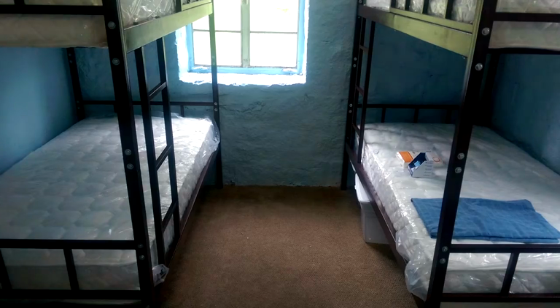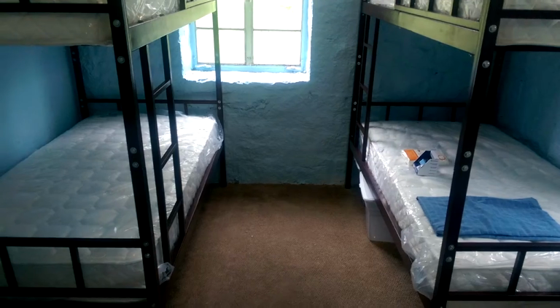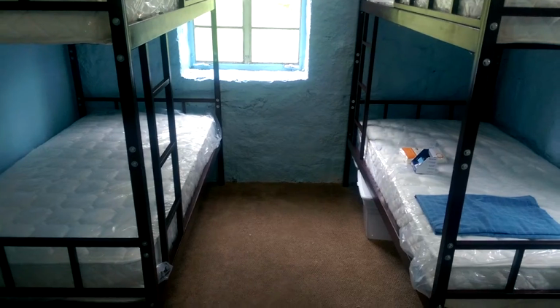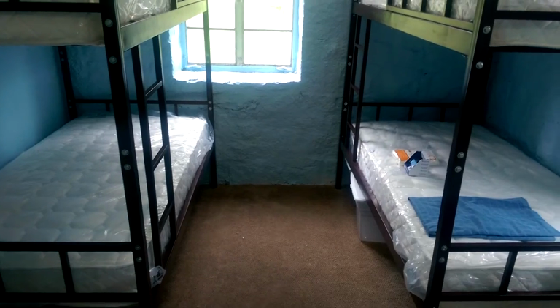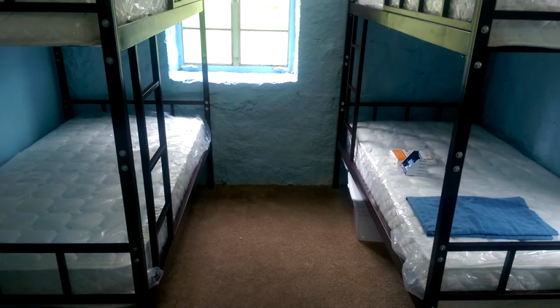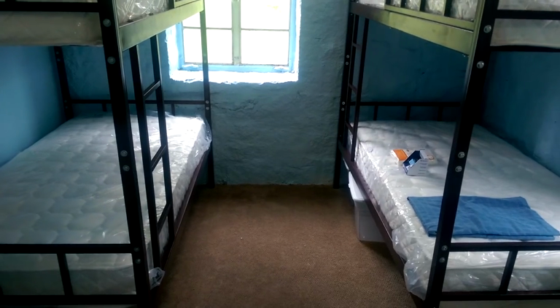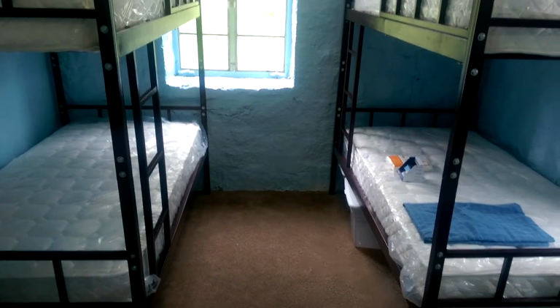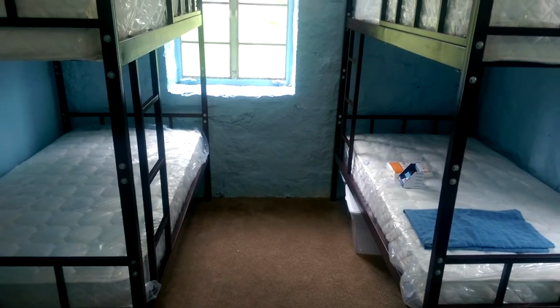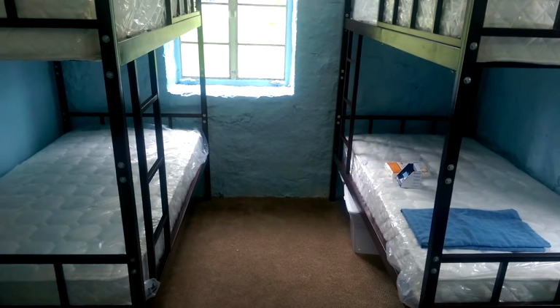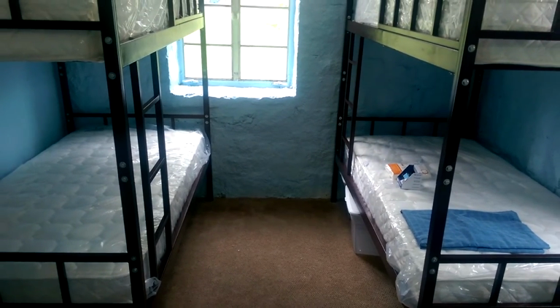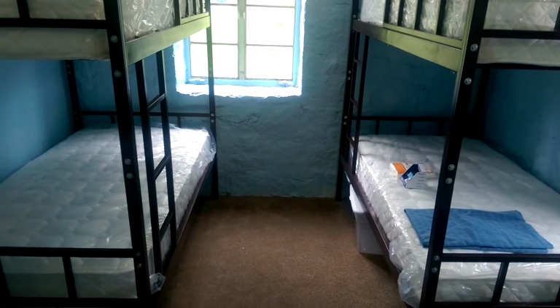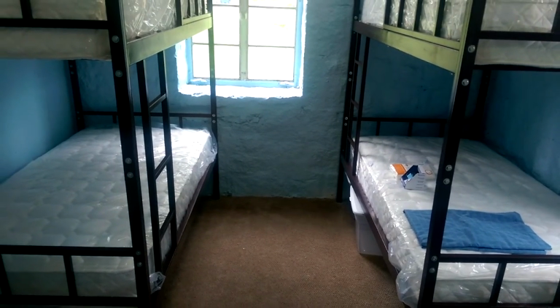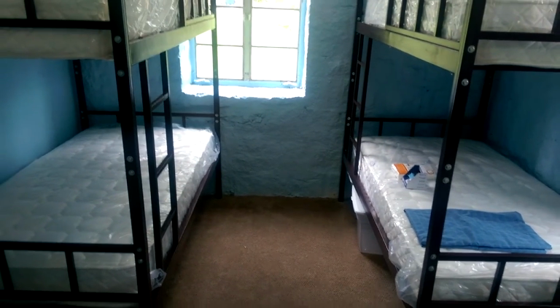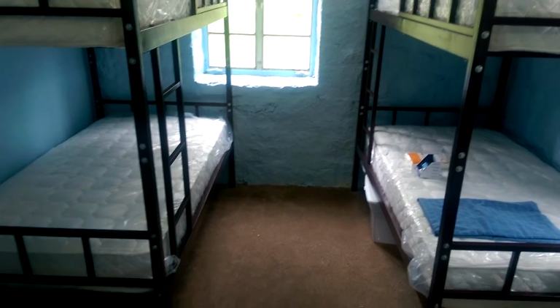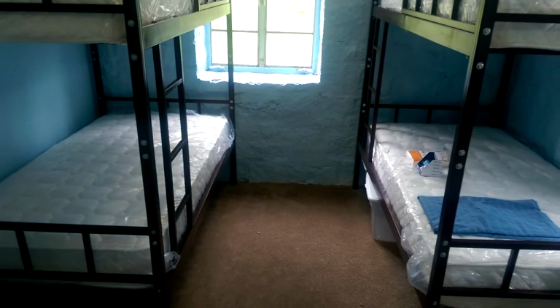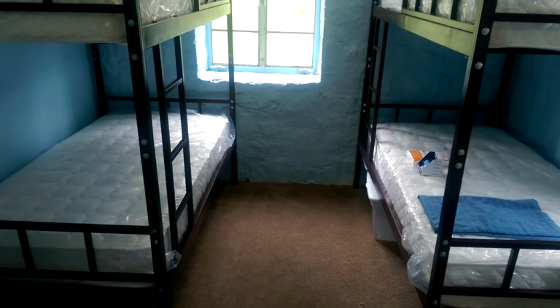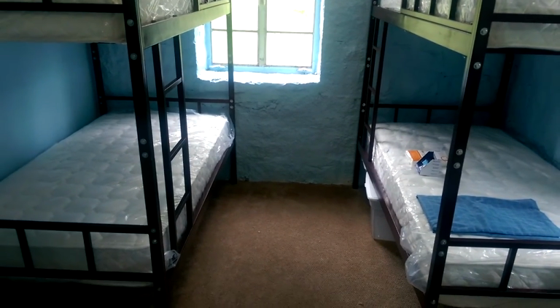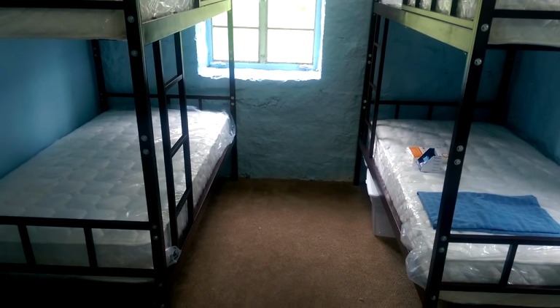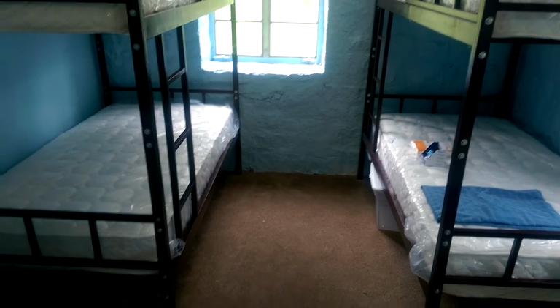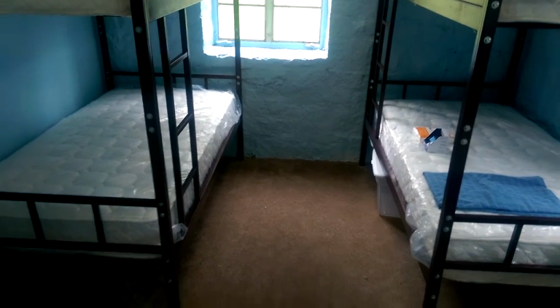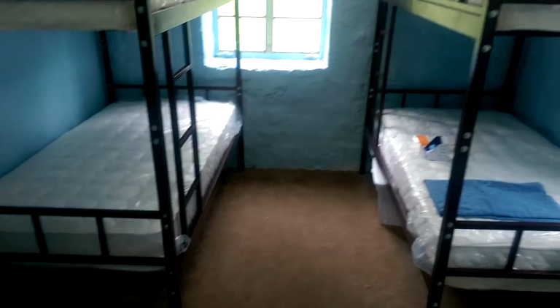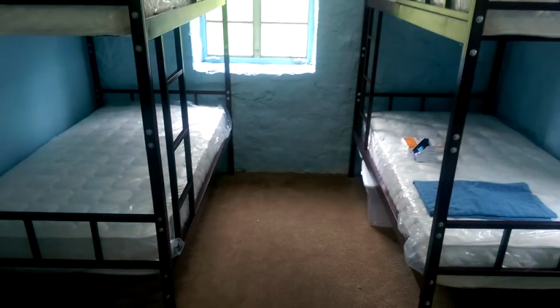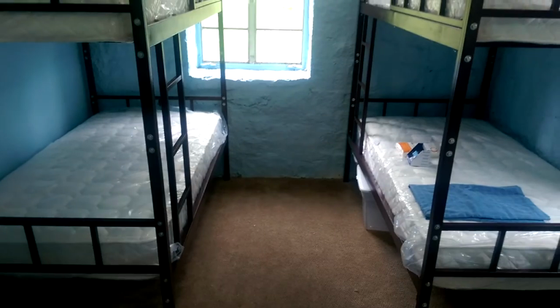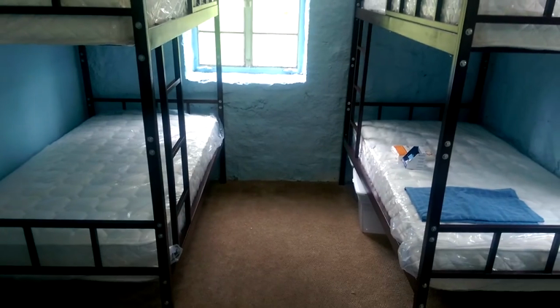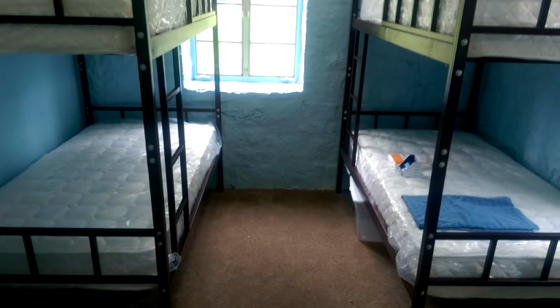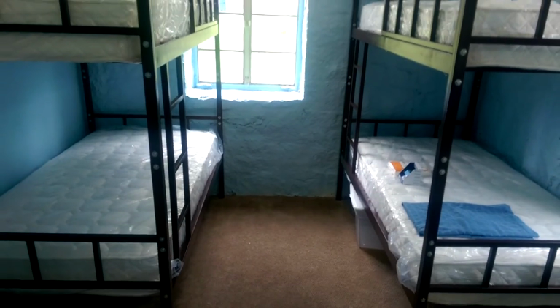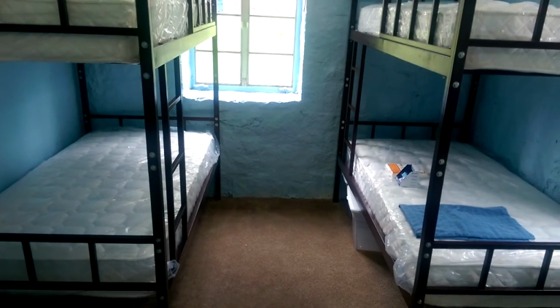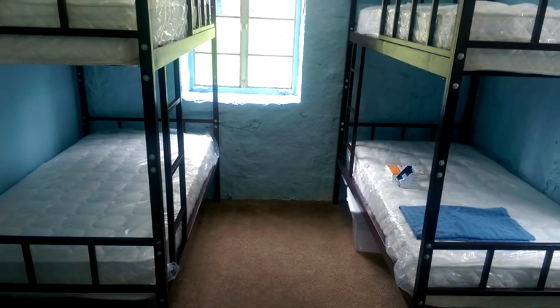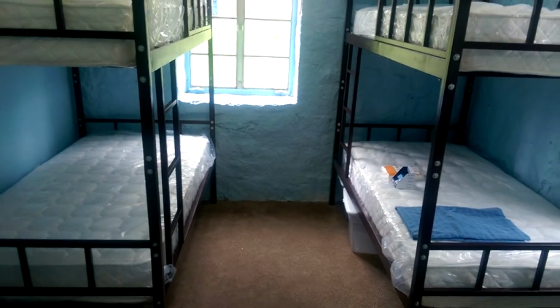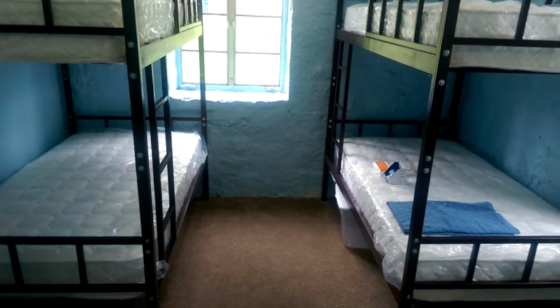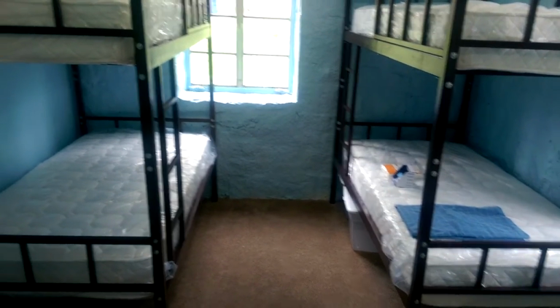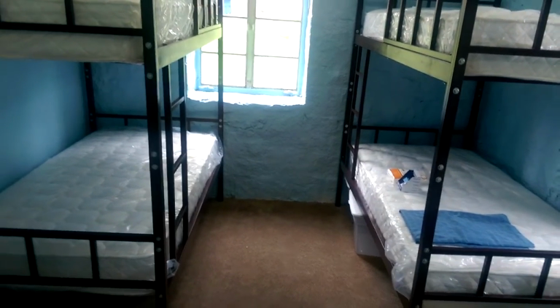Greetings dear friends, parents, and students. This is Brother Omar speaking. In this video, I'll show you what you'll need for the dormitories.